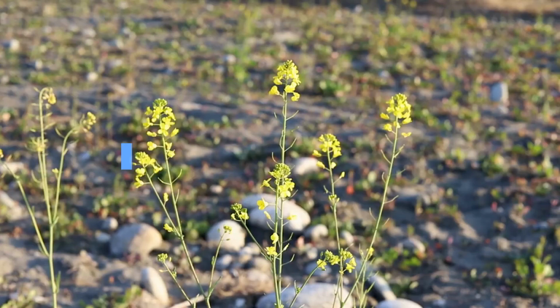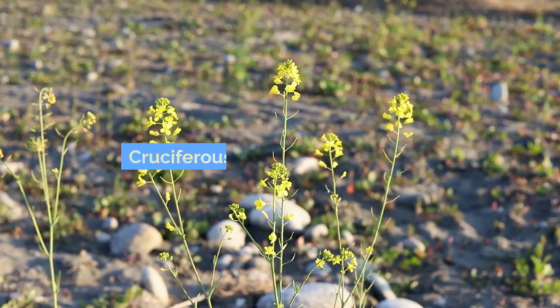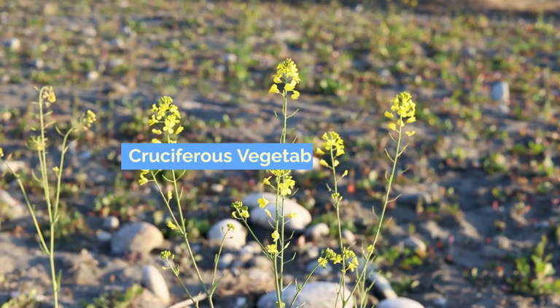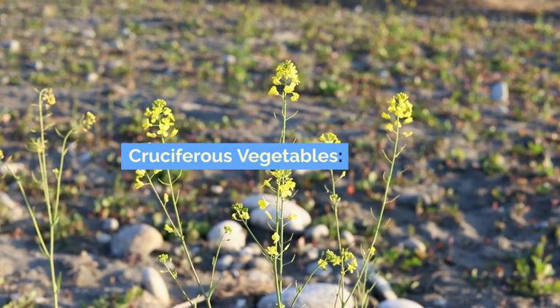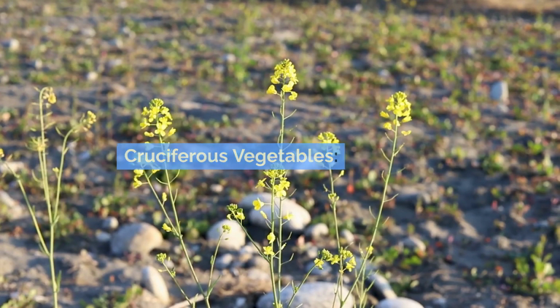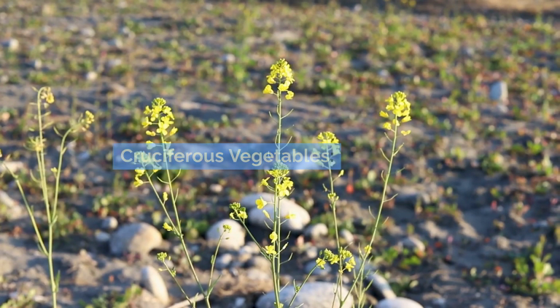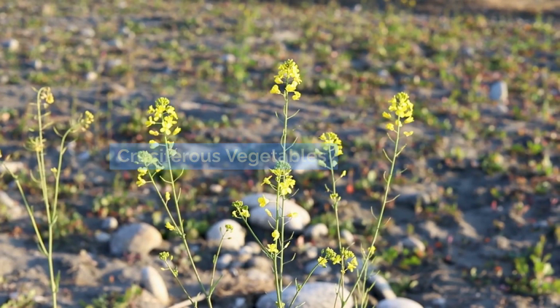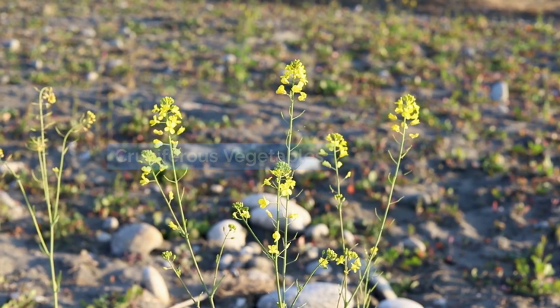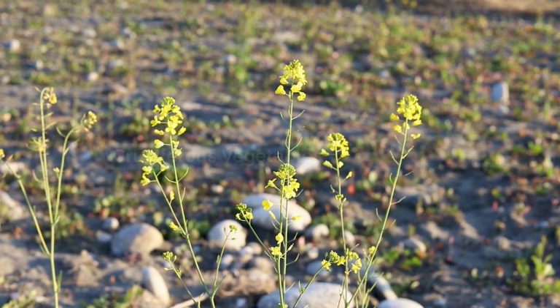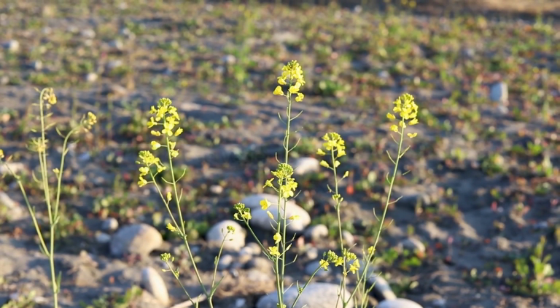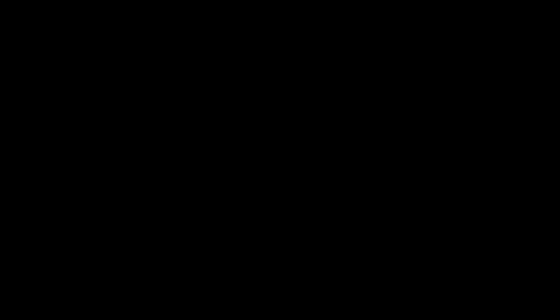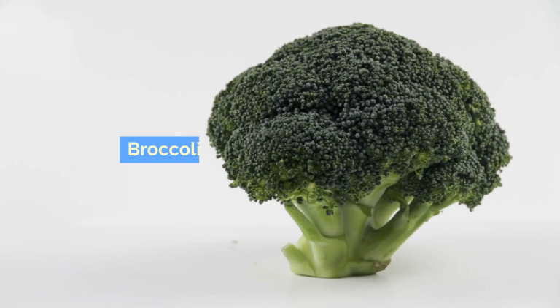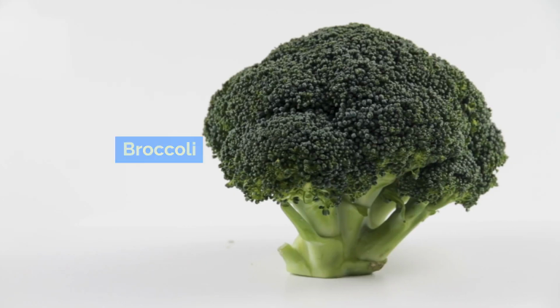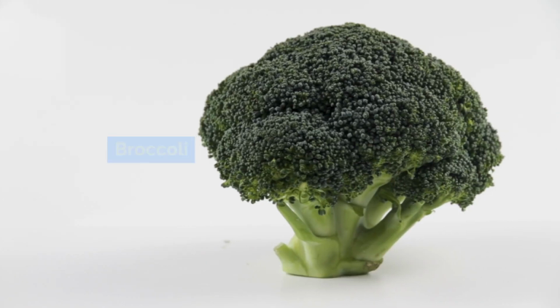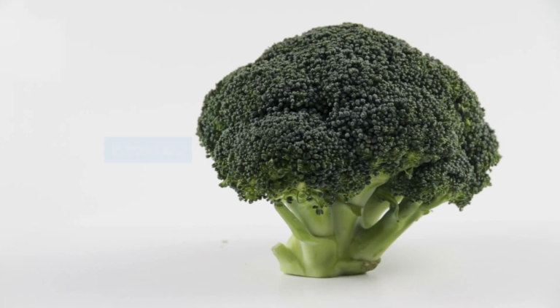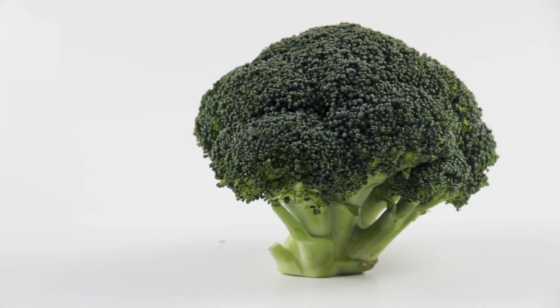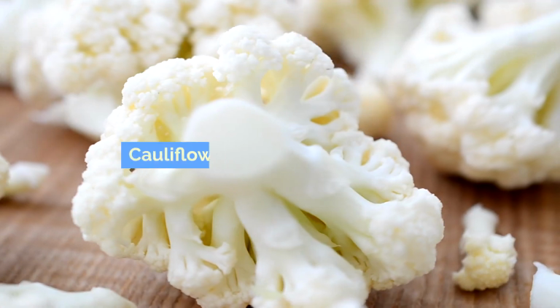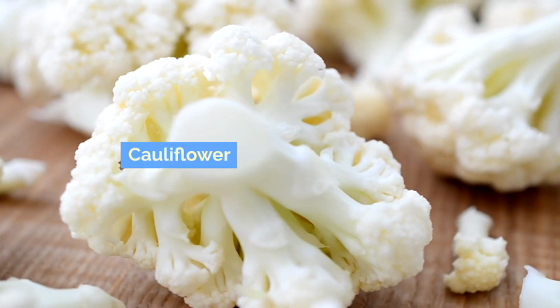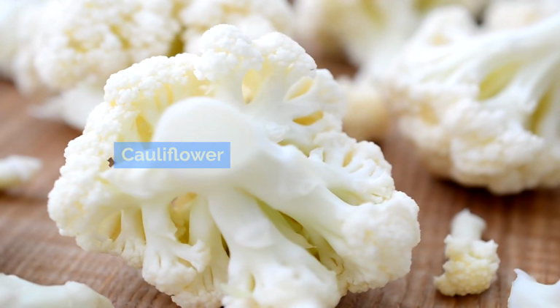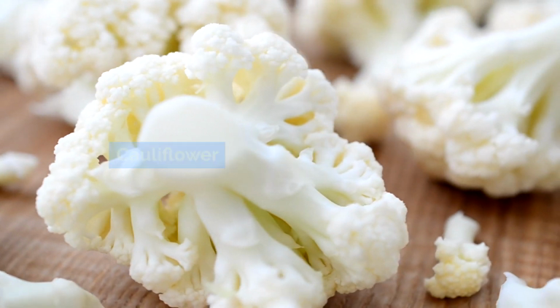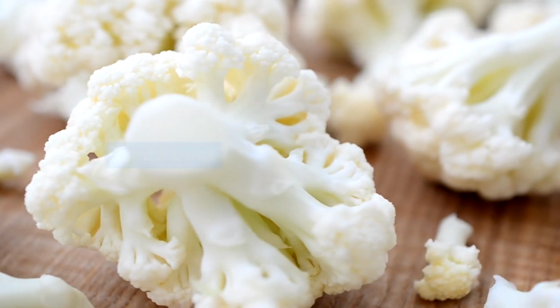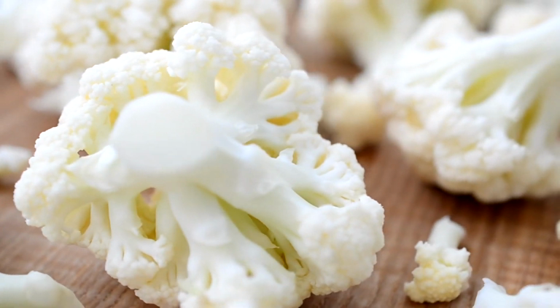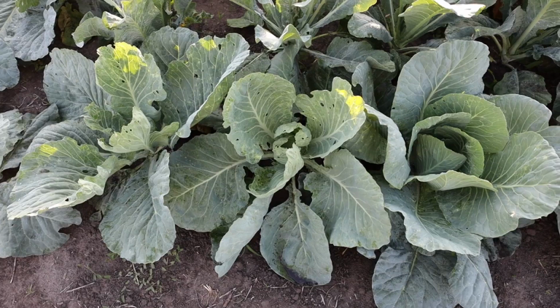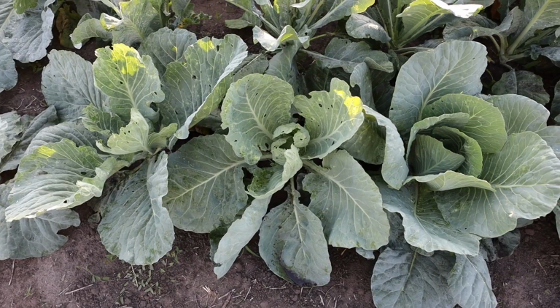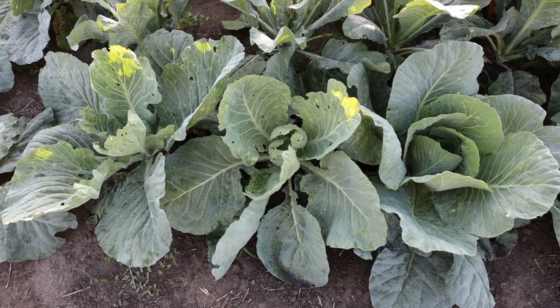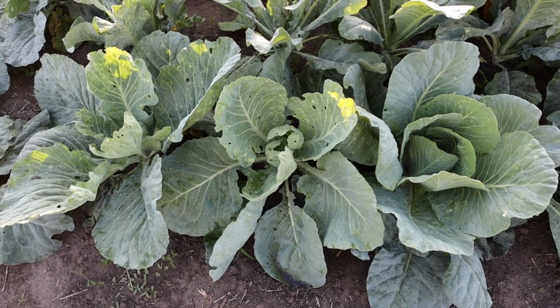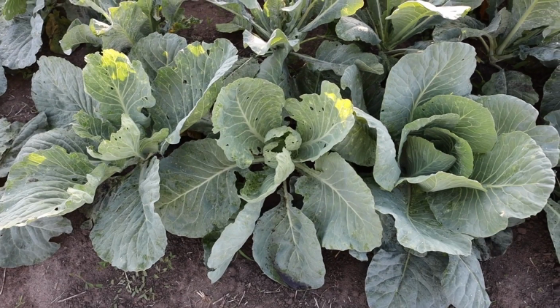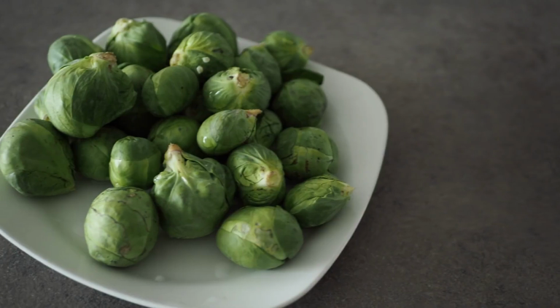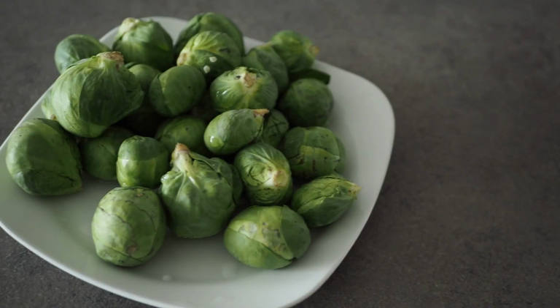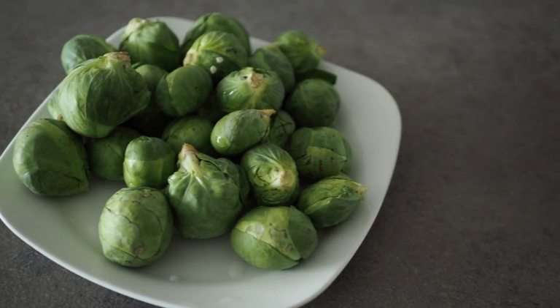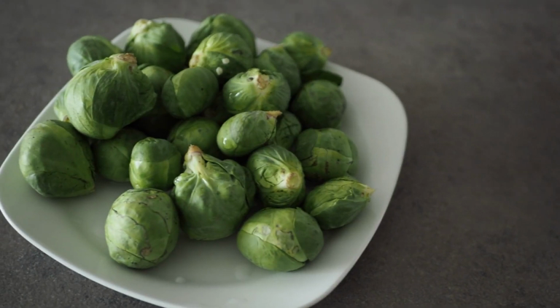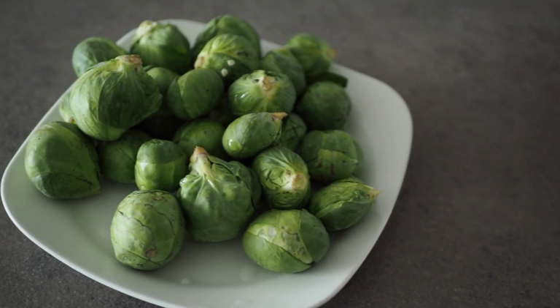Cruciferous vegetables: broccoli, cauliflower, cabbage, and Brussels sprouts.